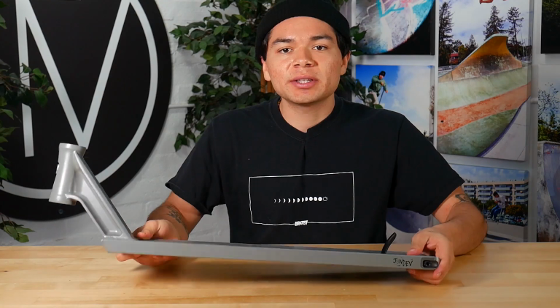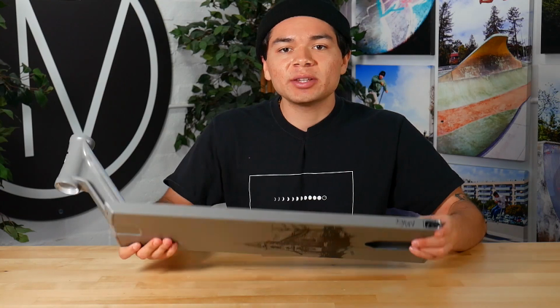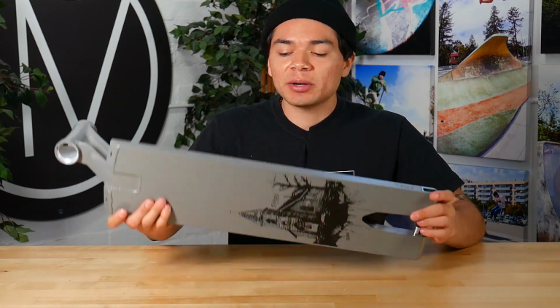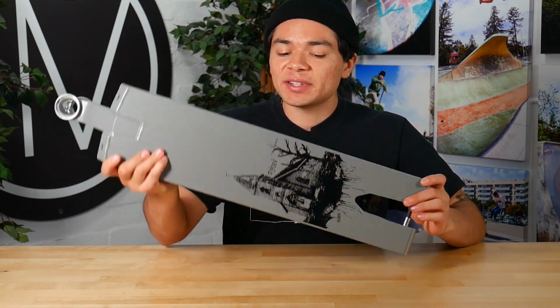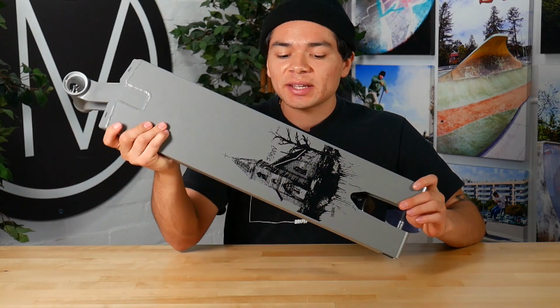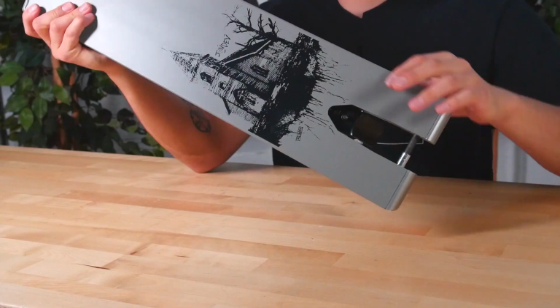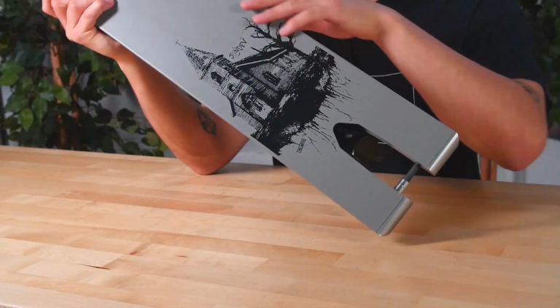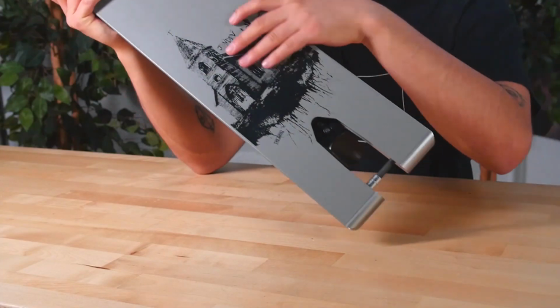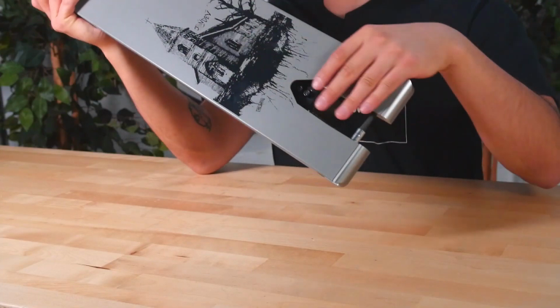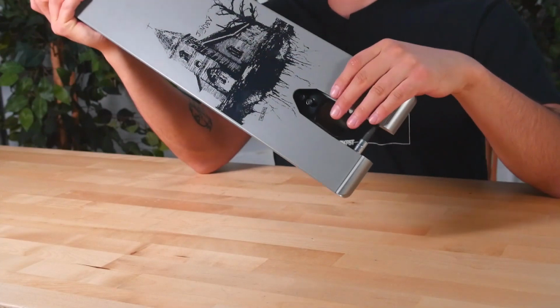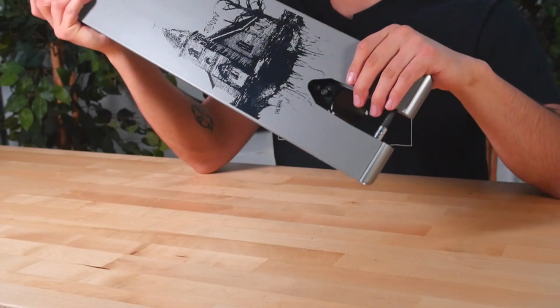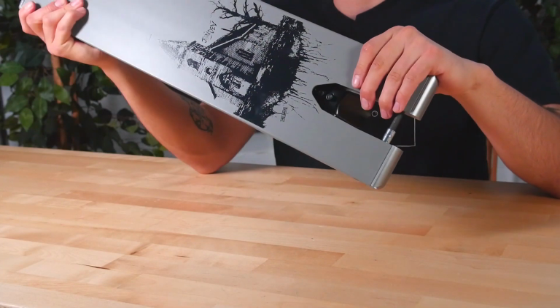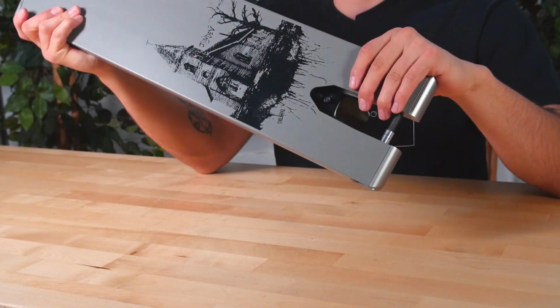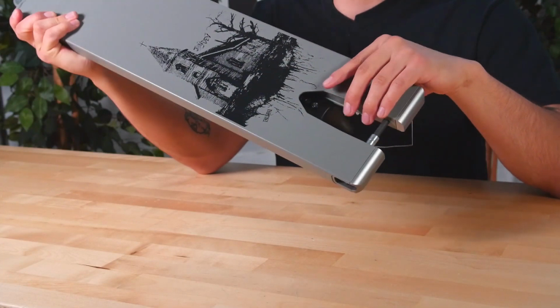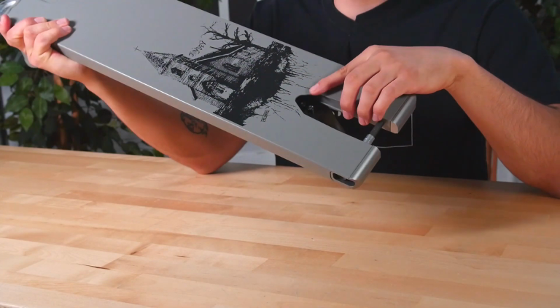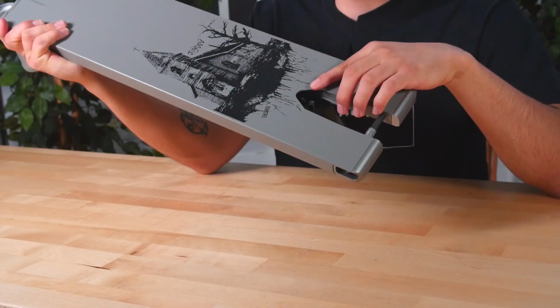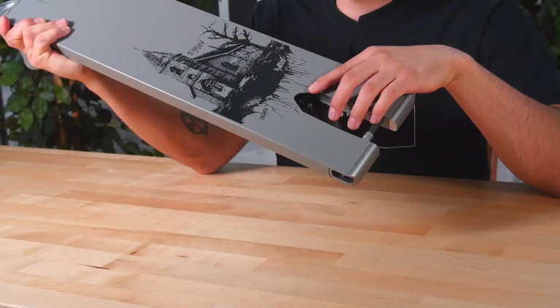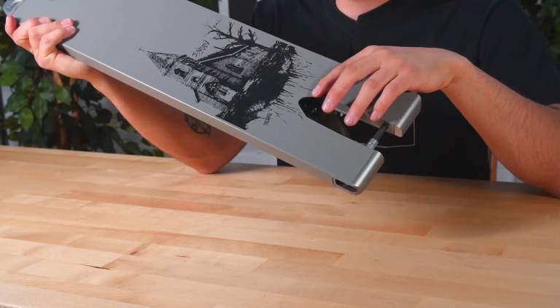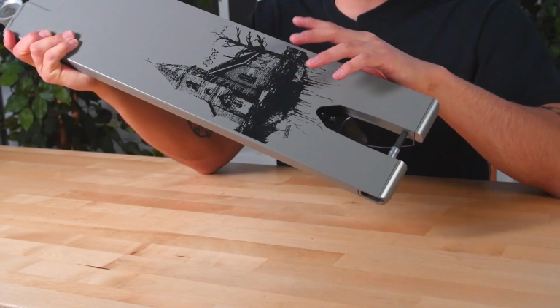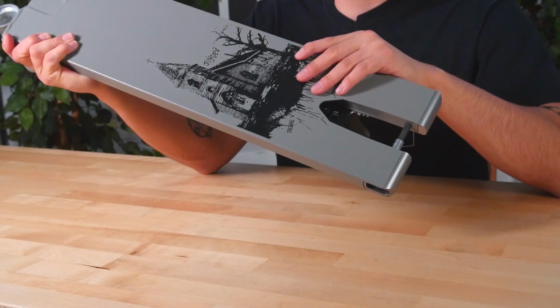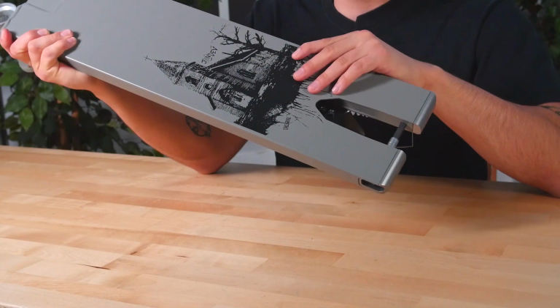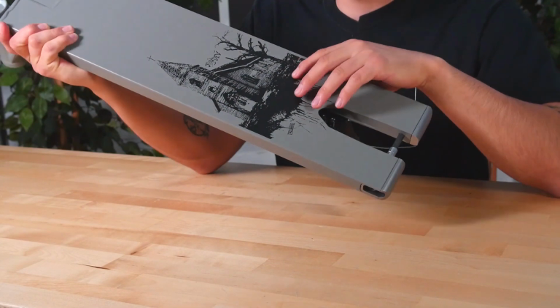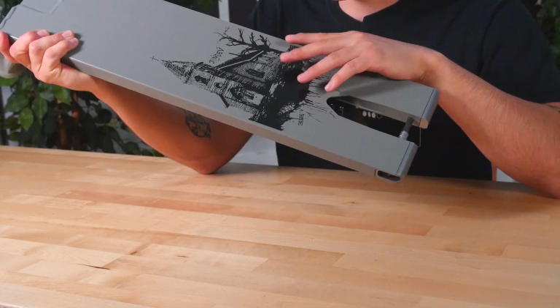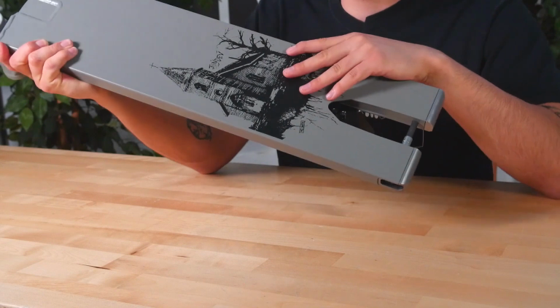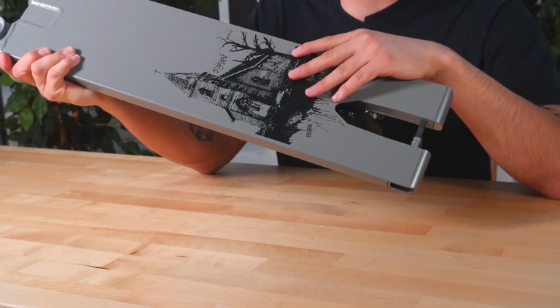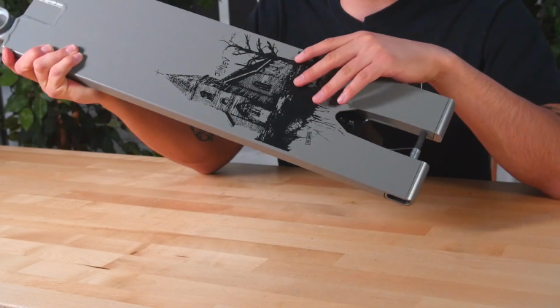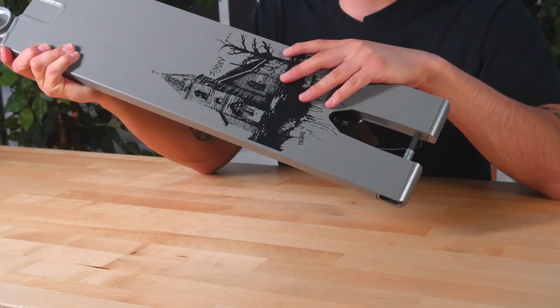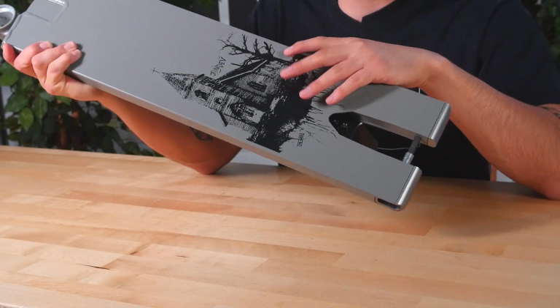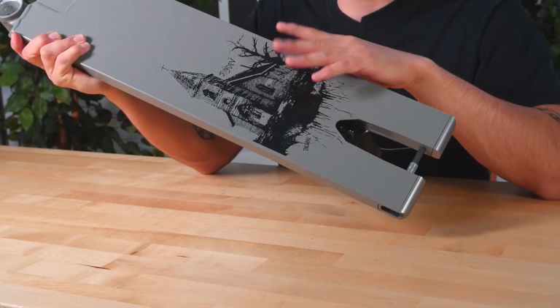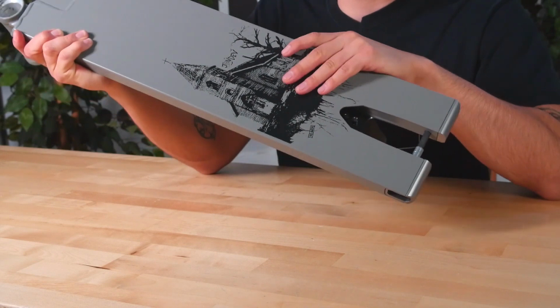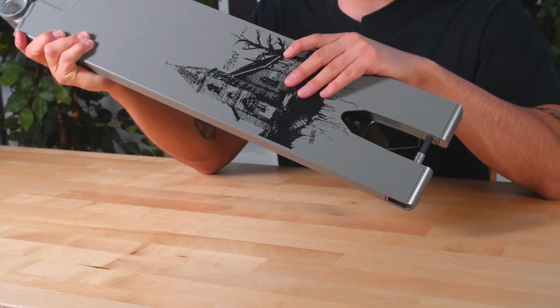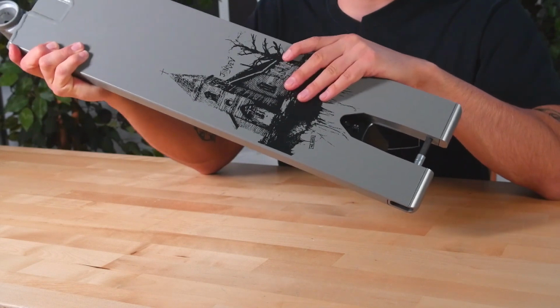Looking at the bottom of the deck, it is fully flat which will help grinds feel a lot smoother. And as you can see, John chose to have his graphic on the bottom of the deck.